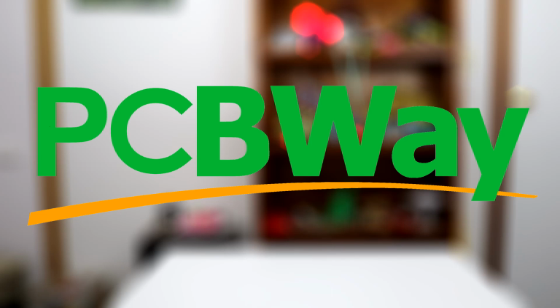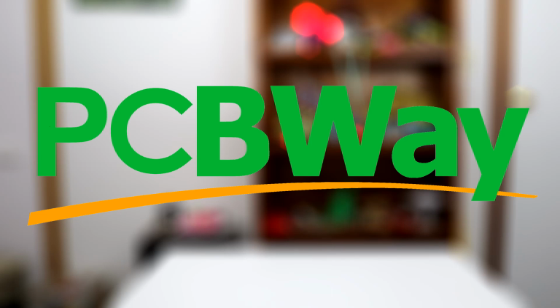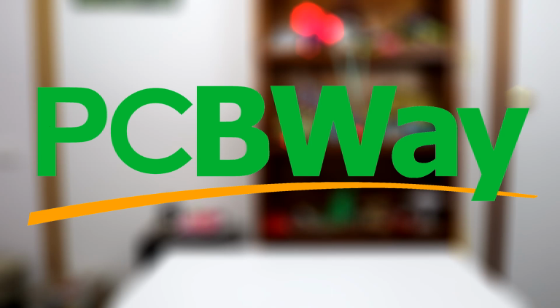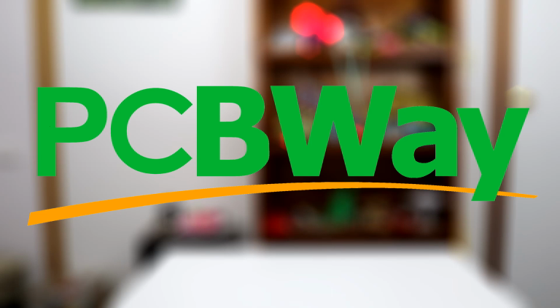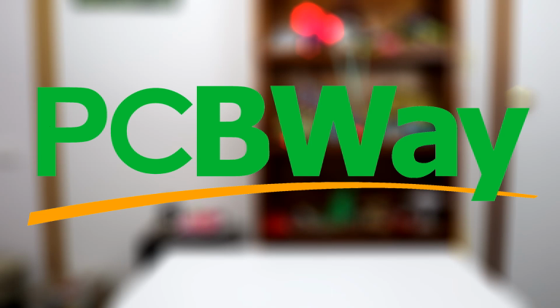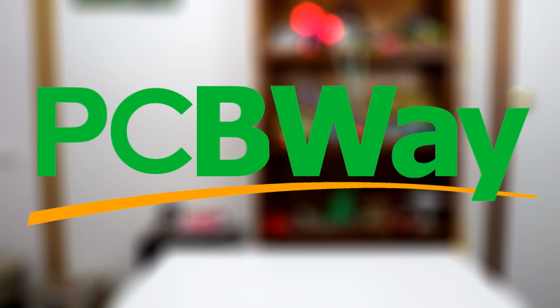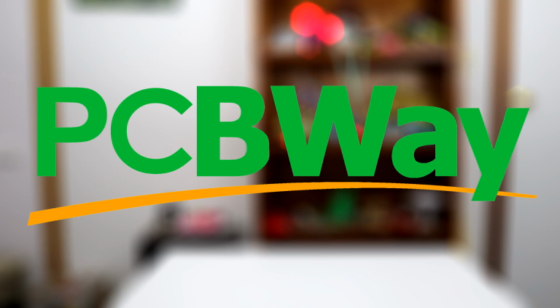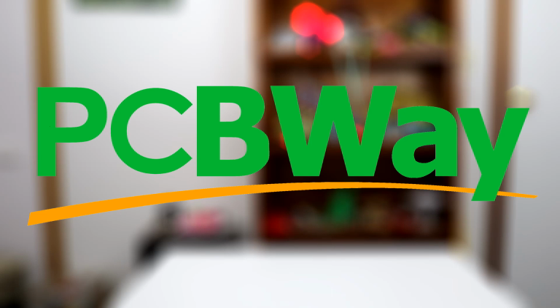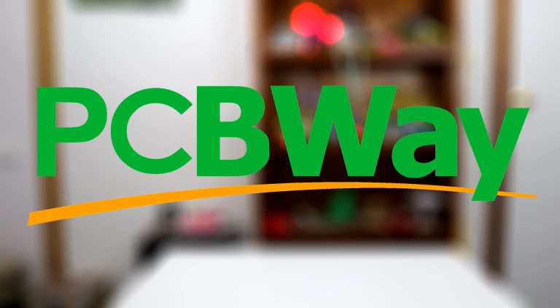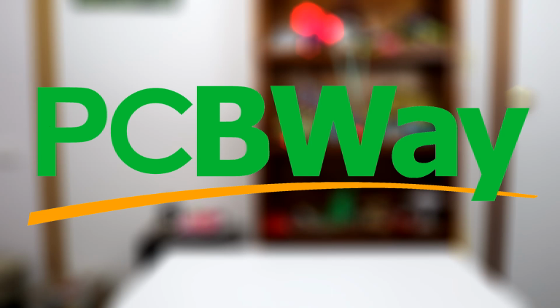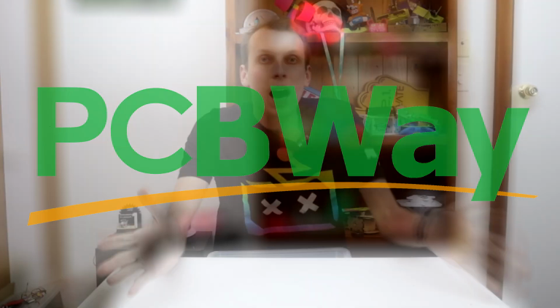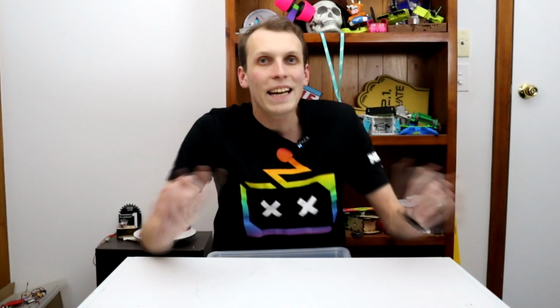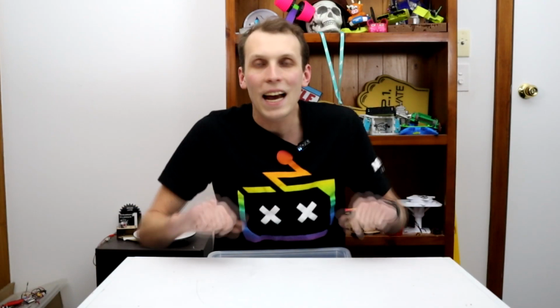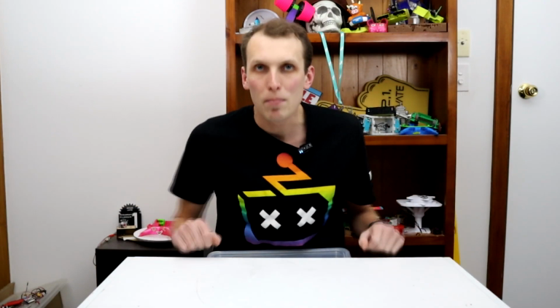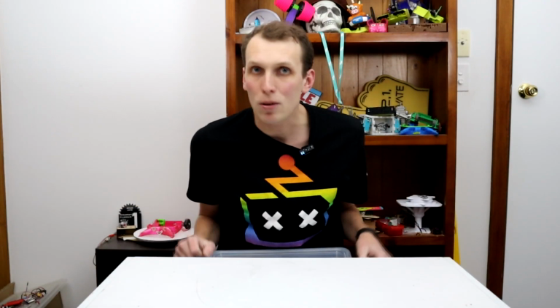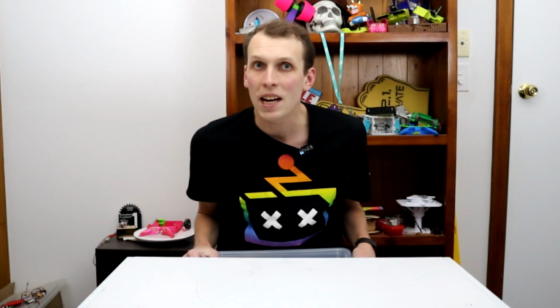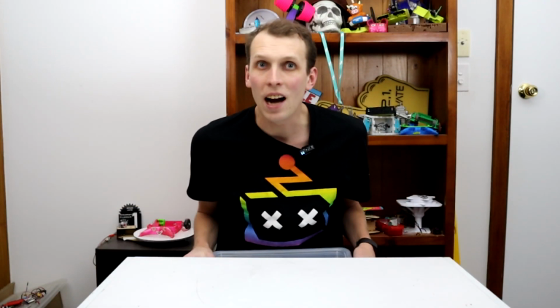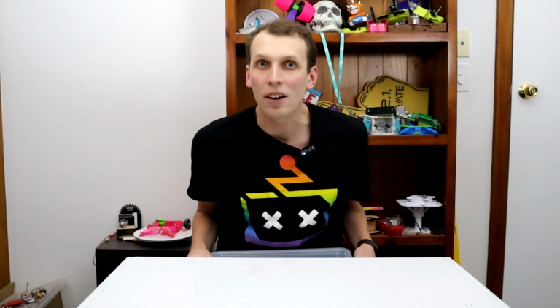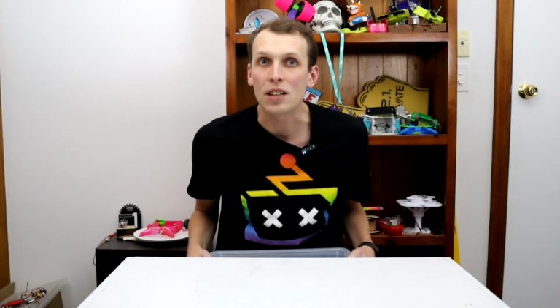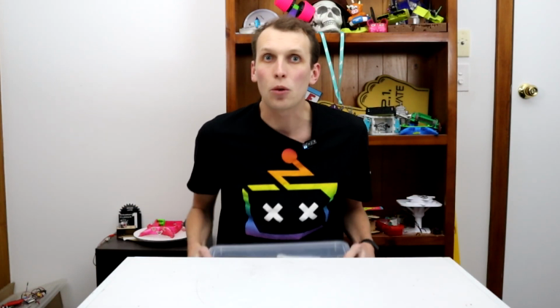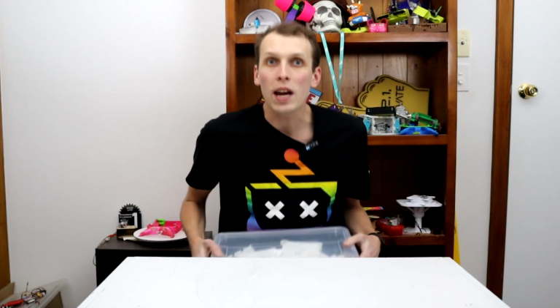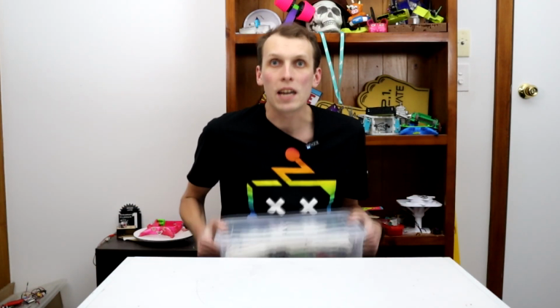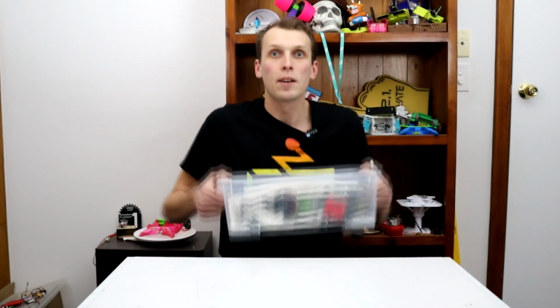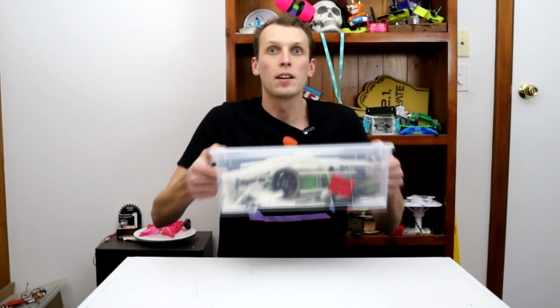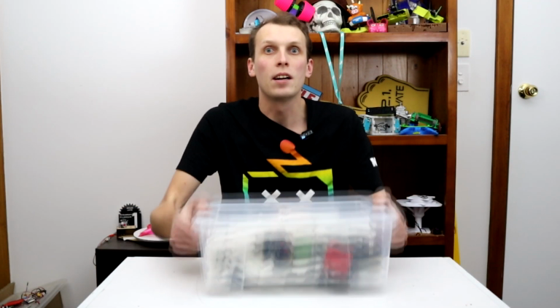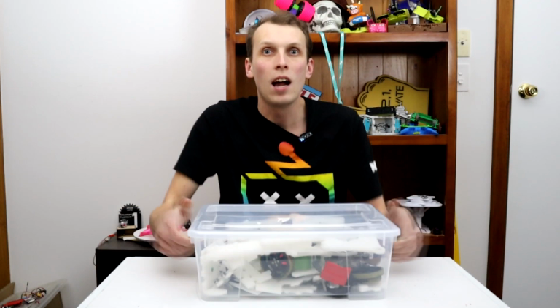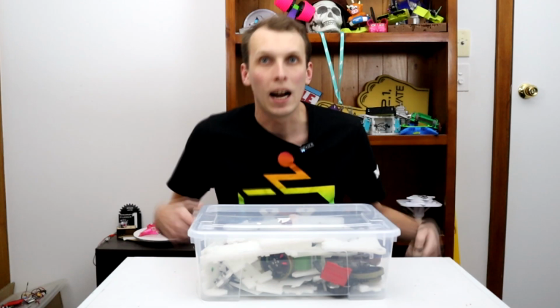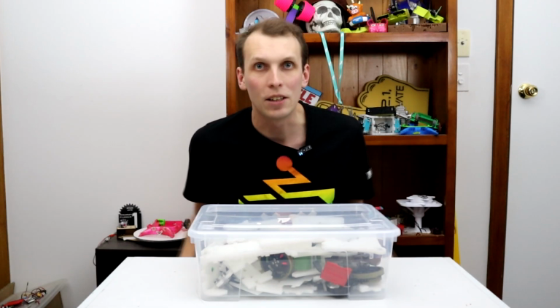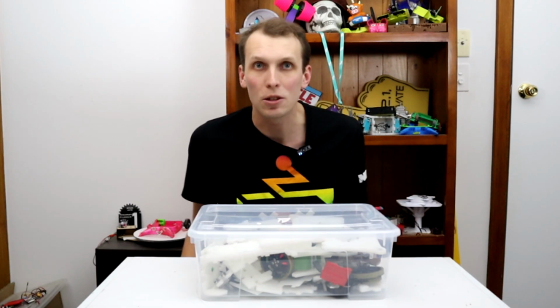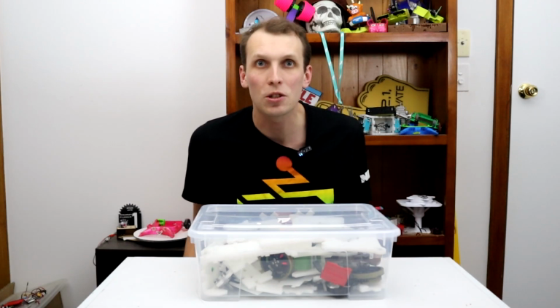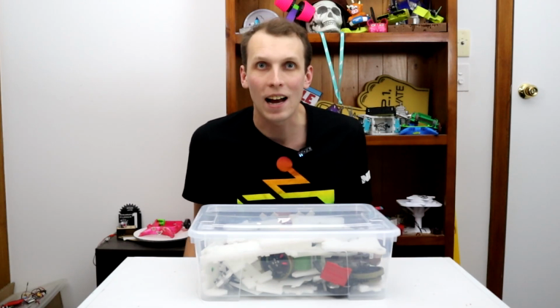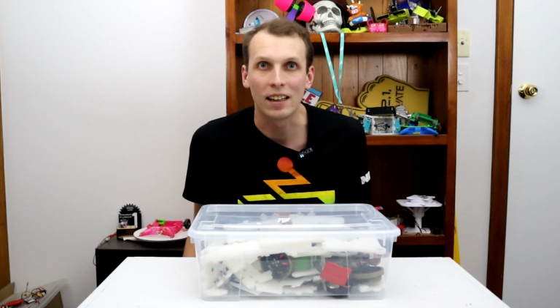This video is sponsored by PCBWay. I need a melty in a hurry, so we are going to do some recycling.